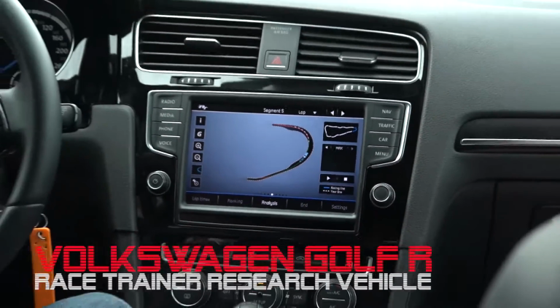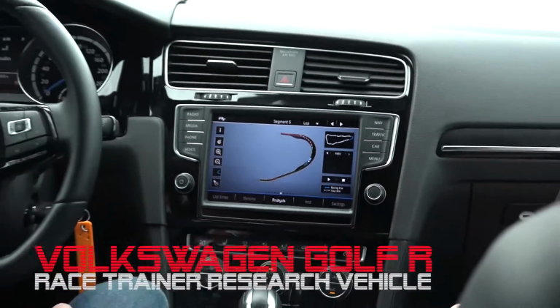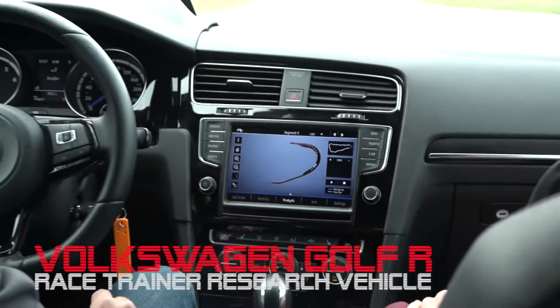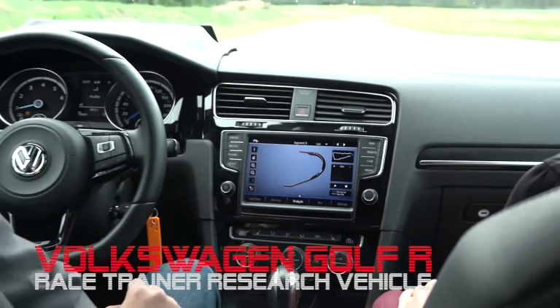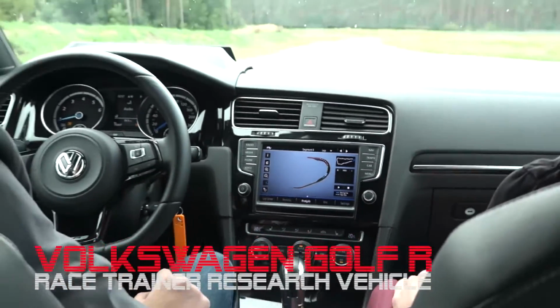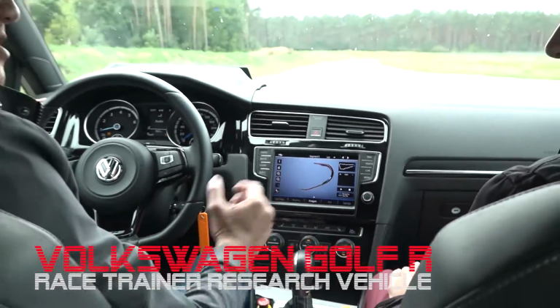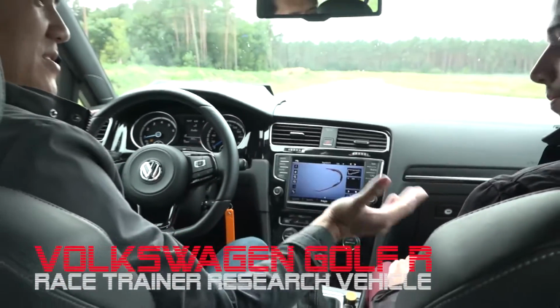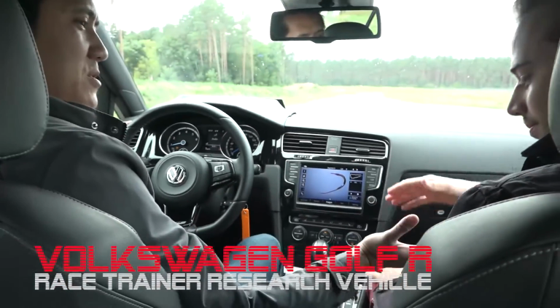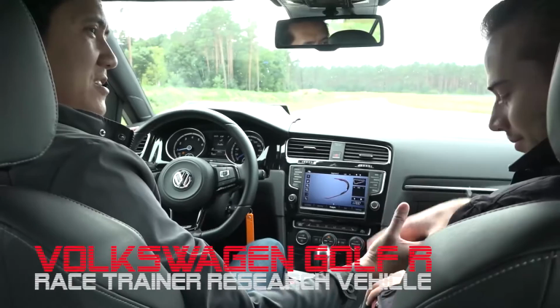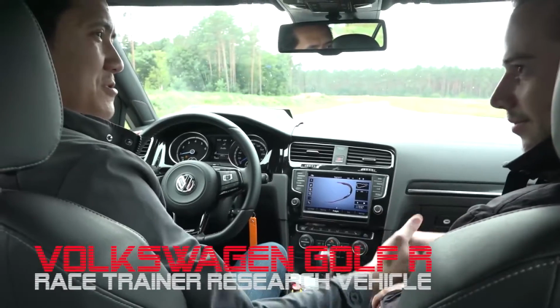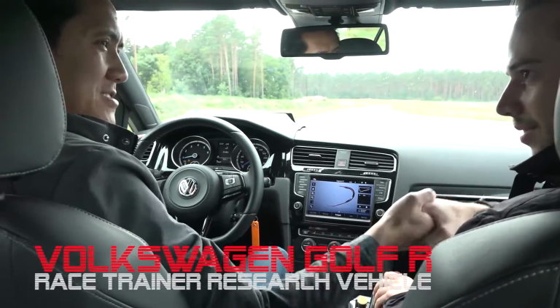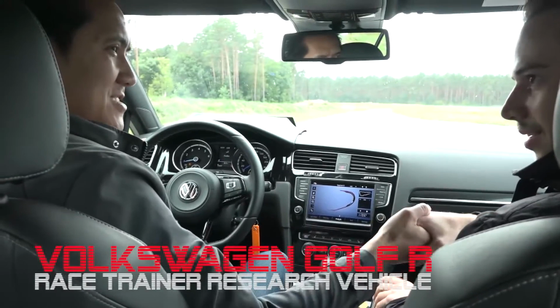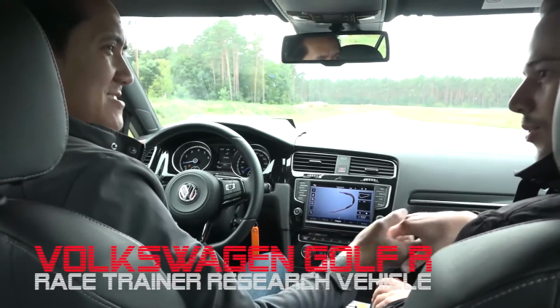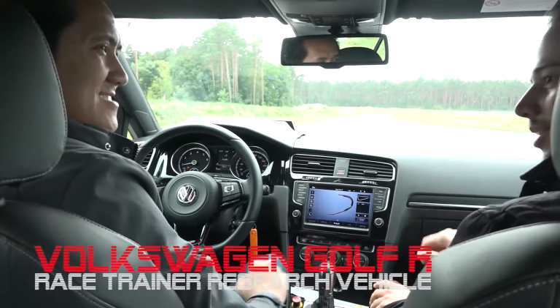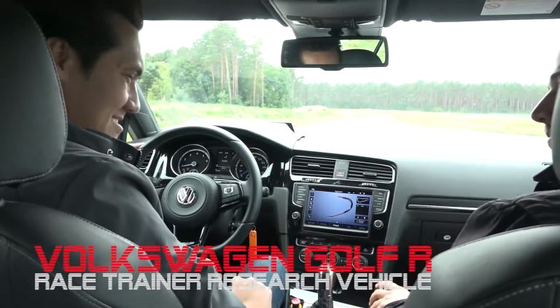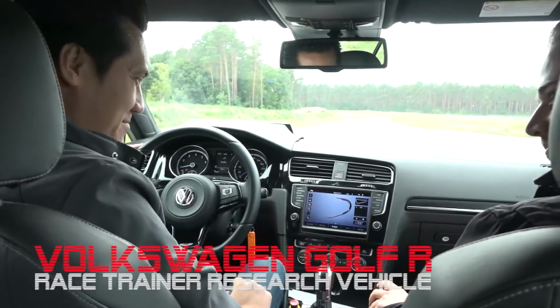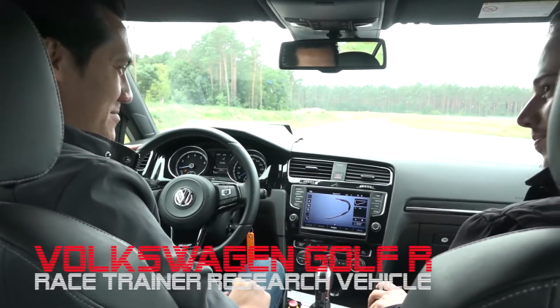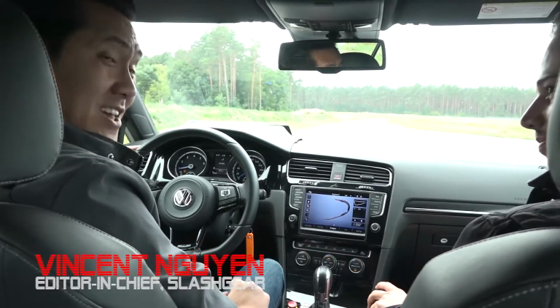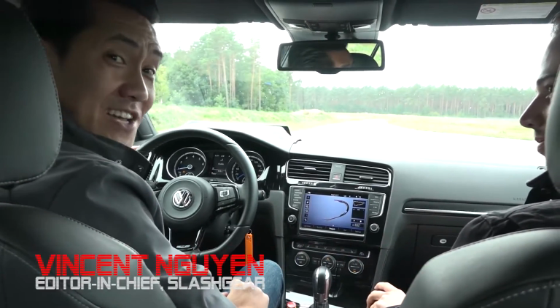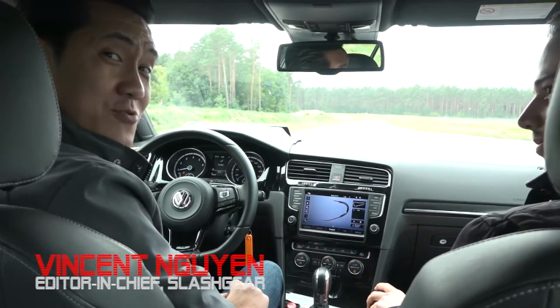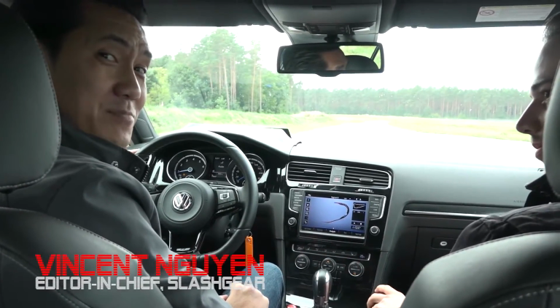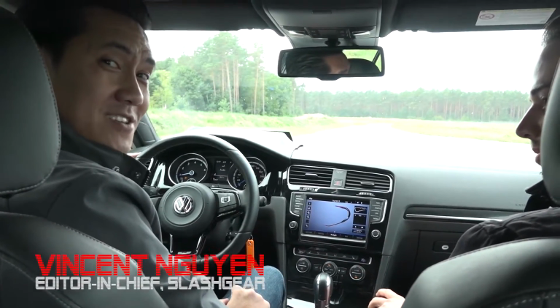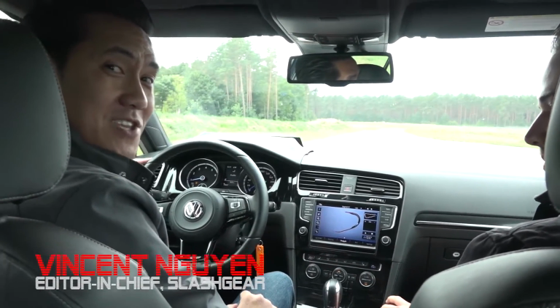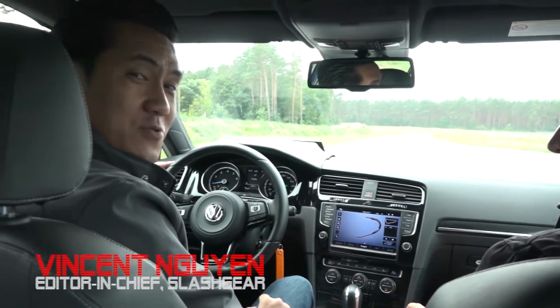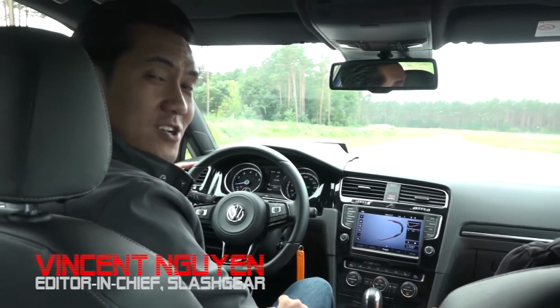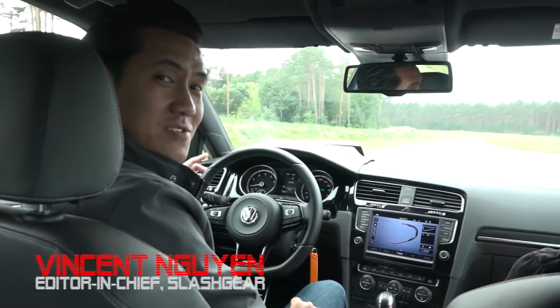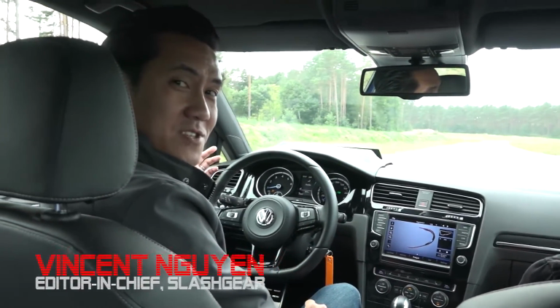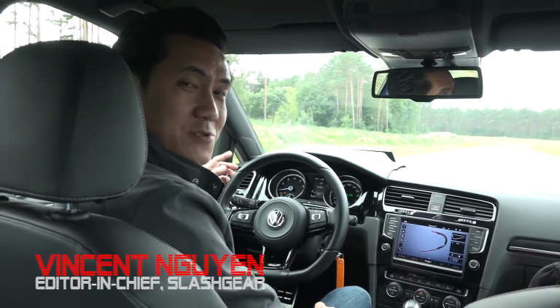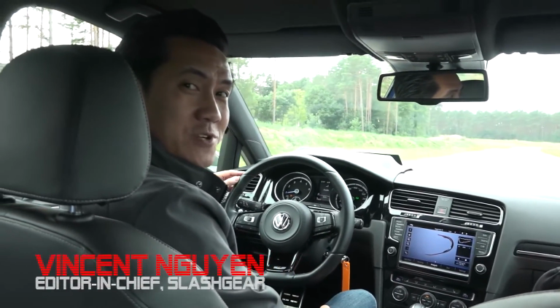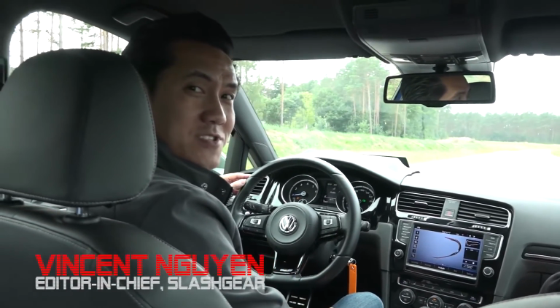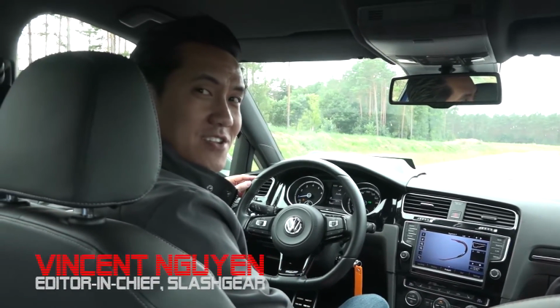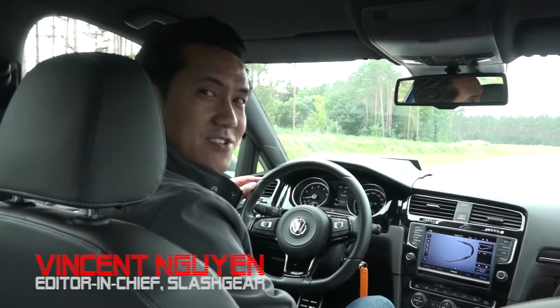Great, thank you very much Samuel — and congratulations. And that's a wrap, guys. Thanks for watching. Vincent Nguyen with SlashGear.